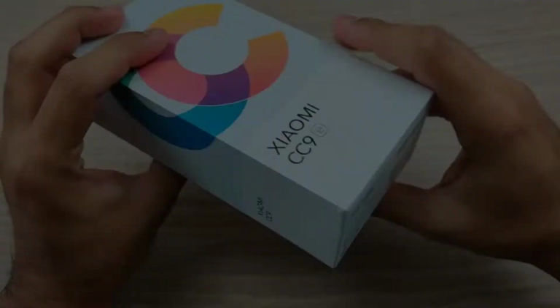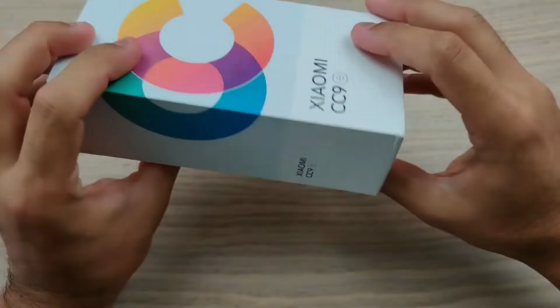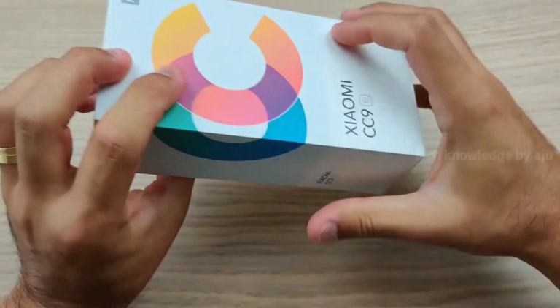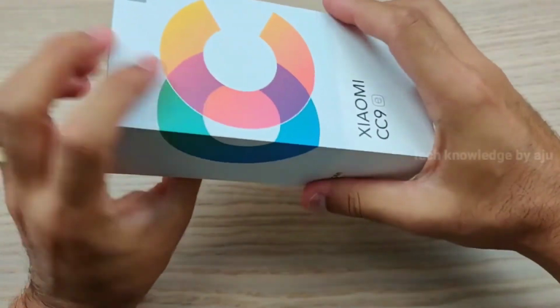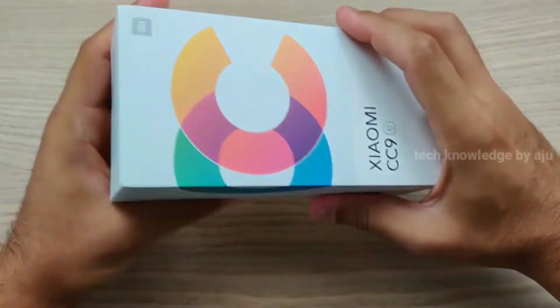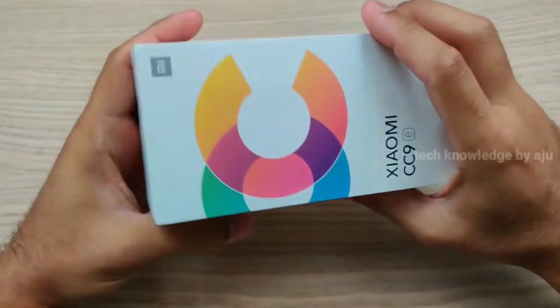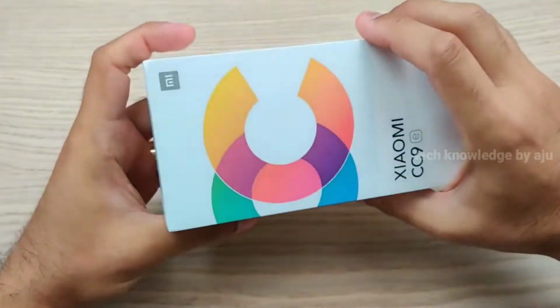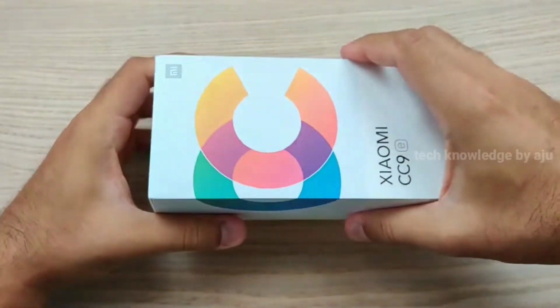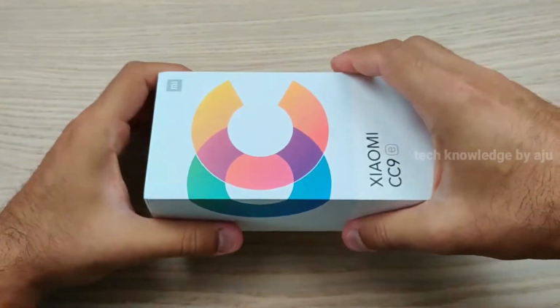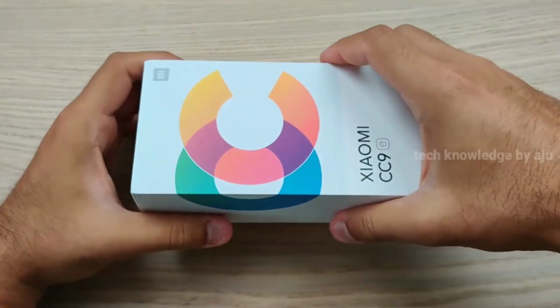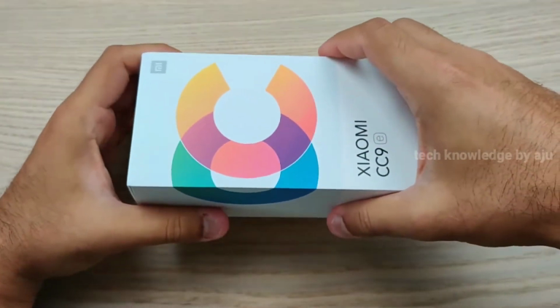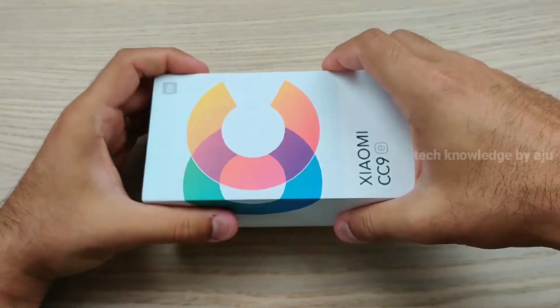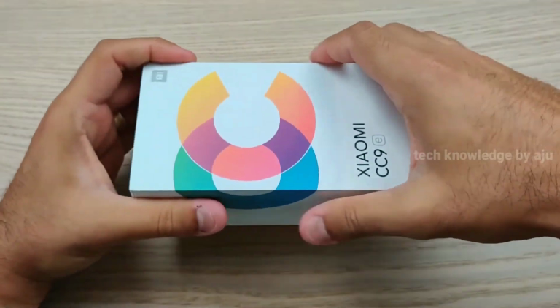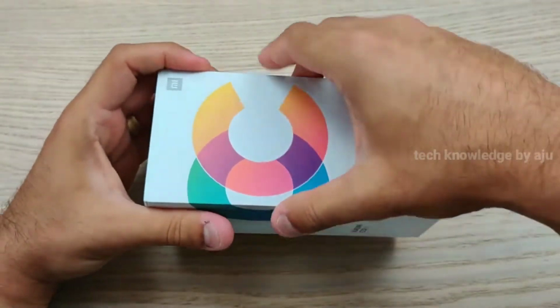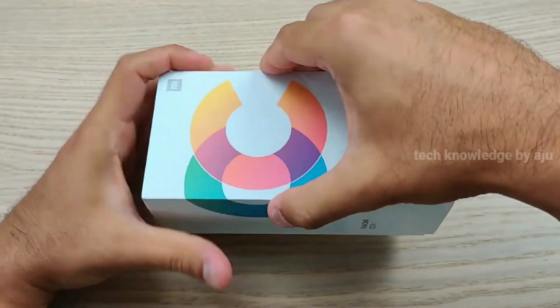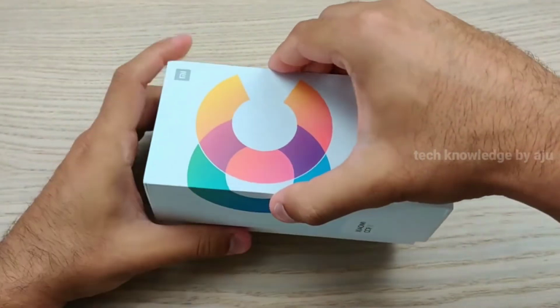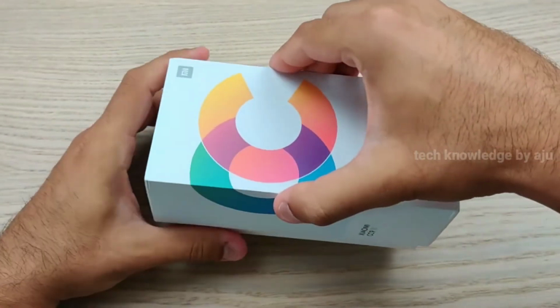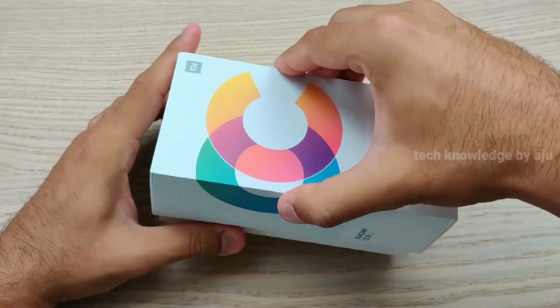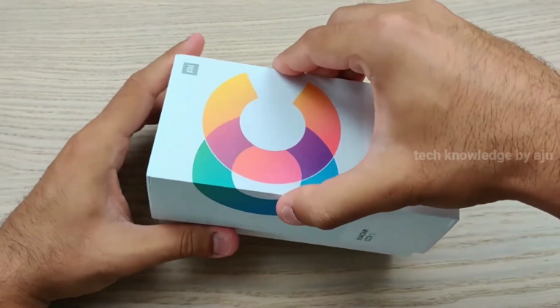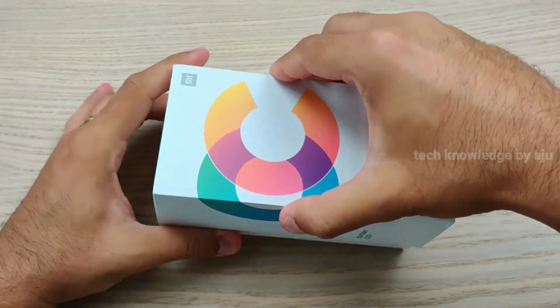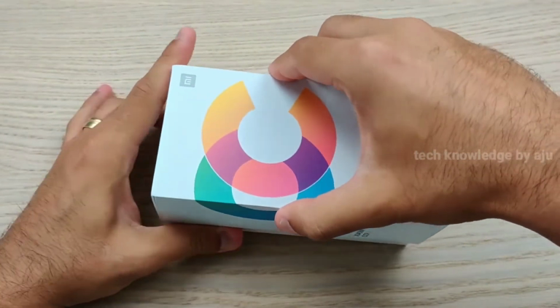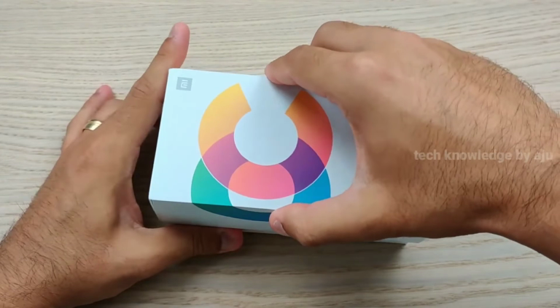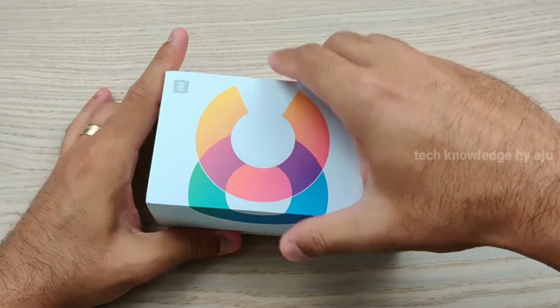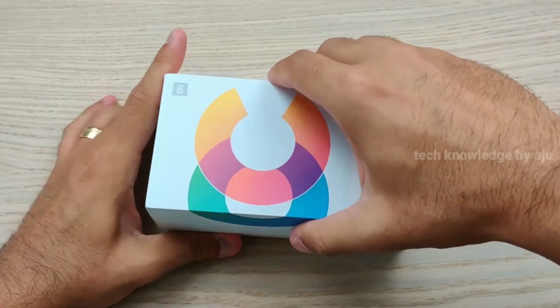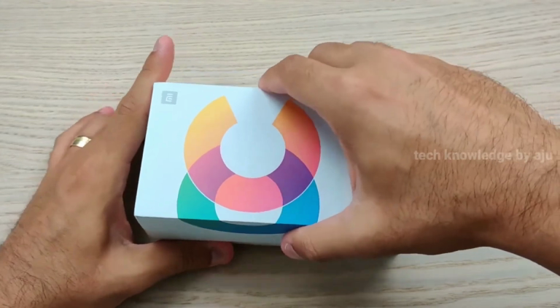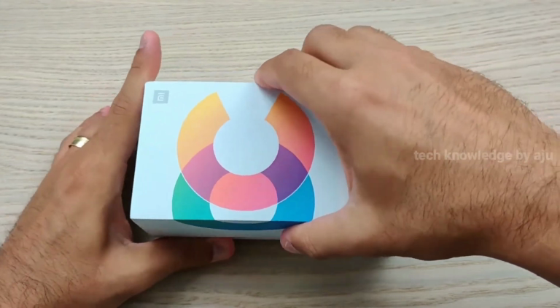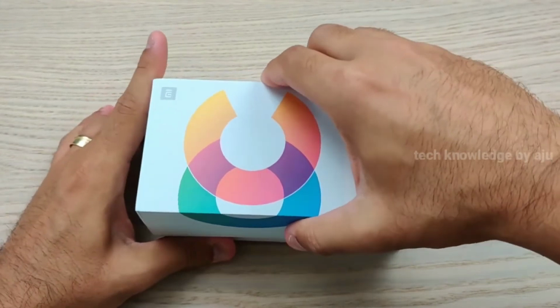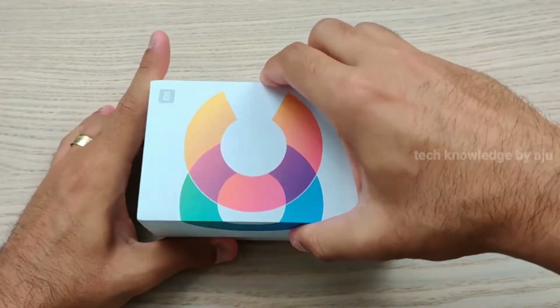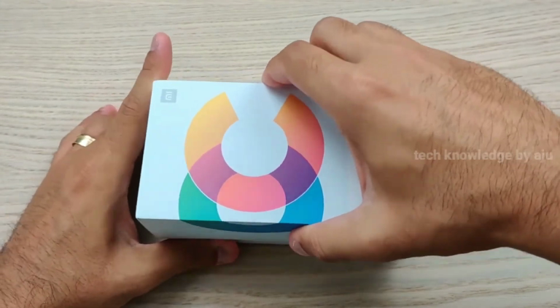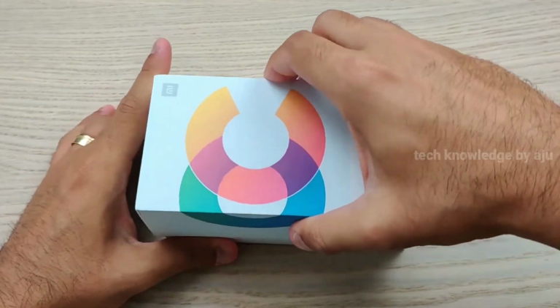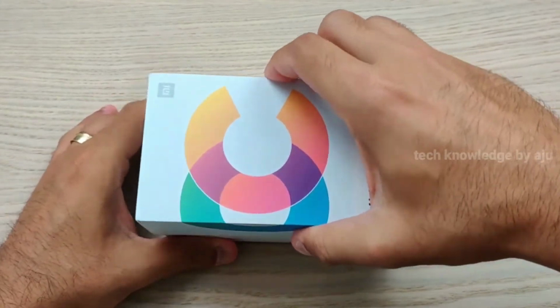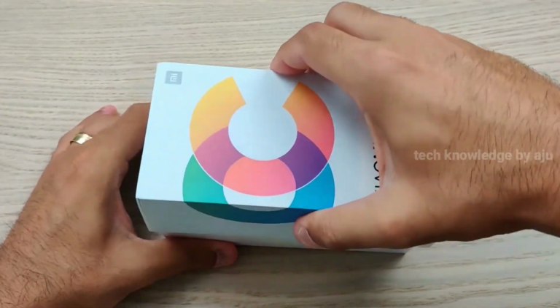Hey guys, welcome to the next video. Welcome to the Mi A3N model.